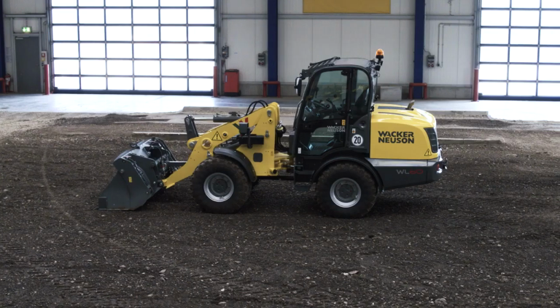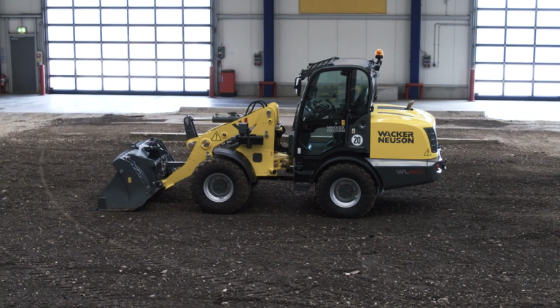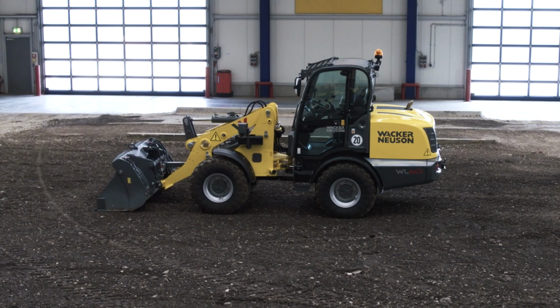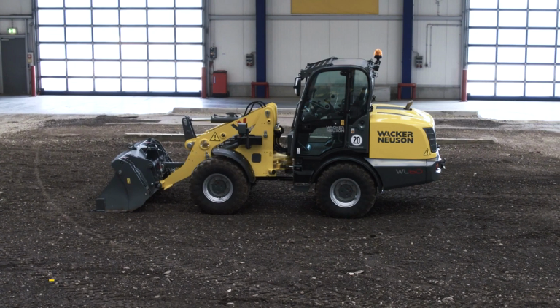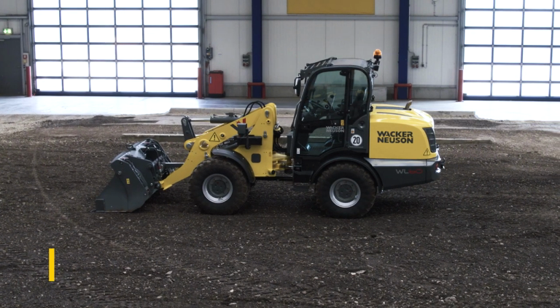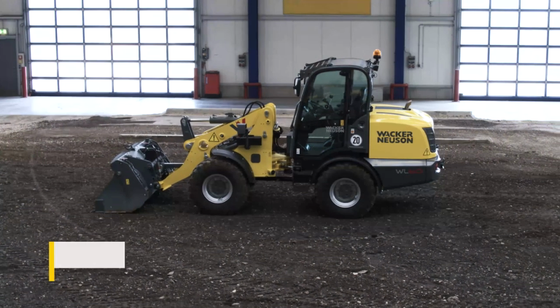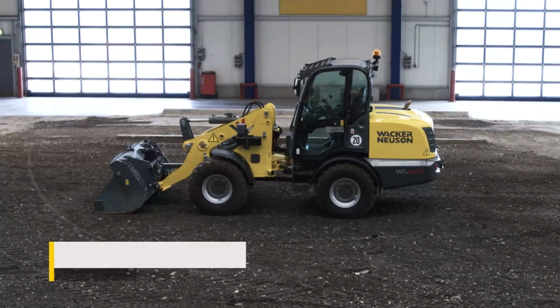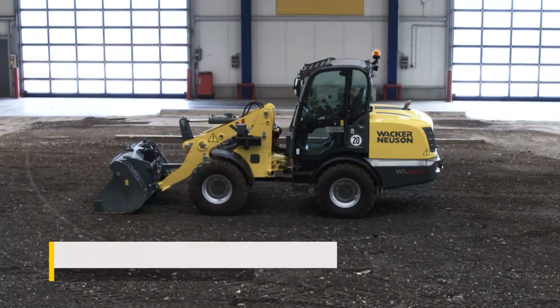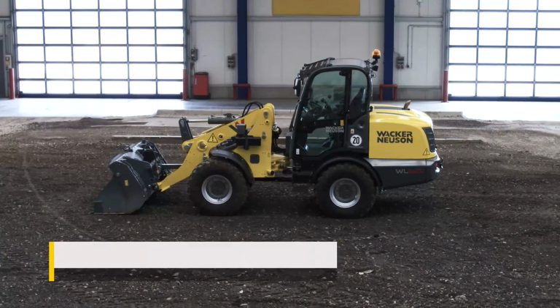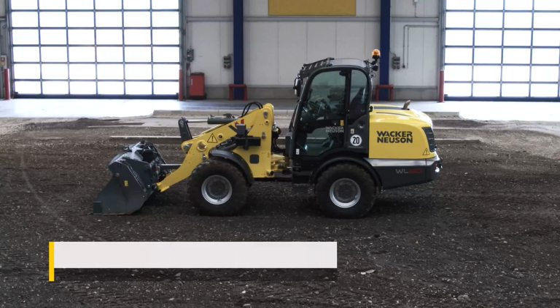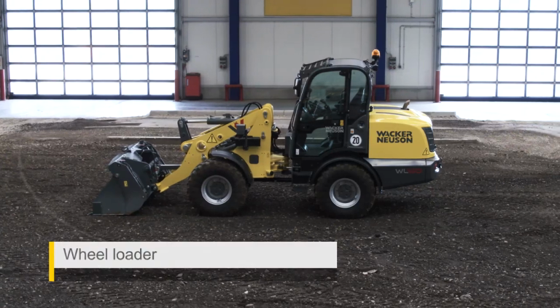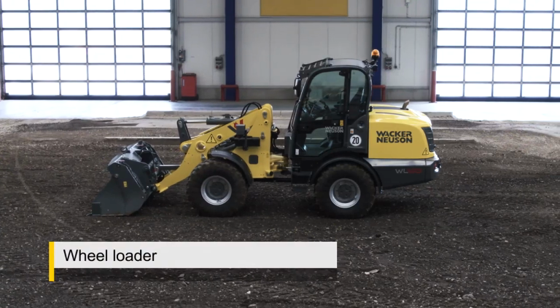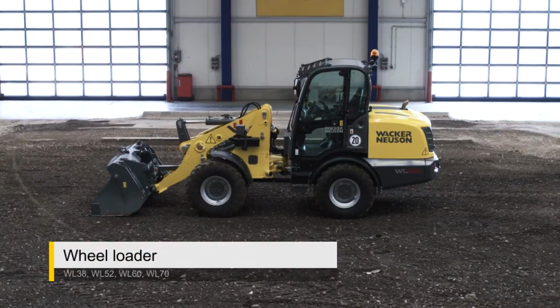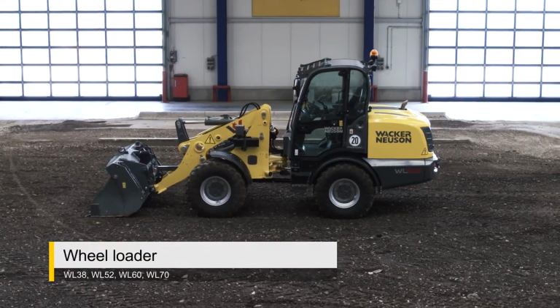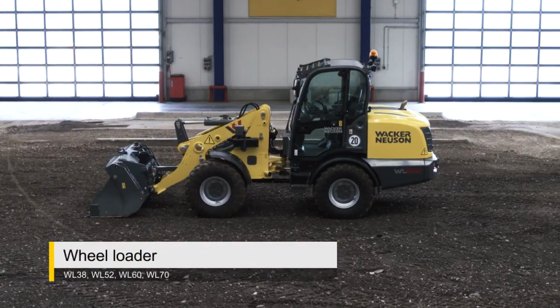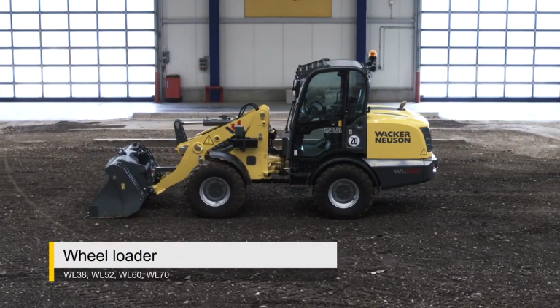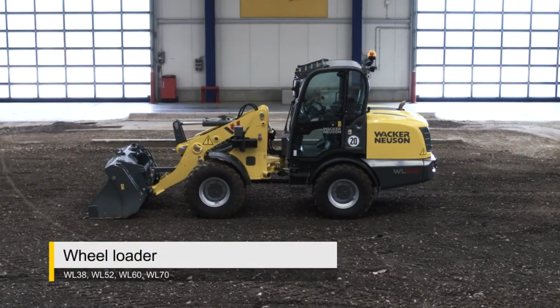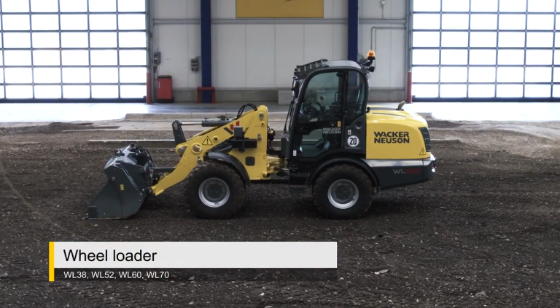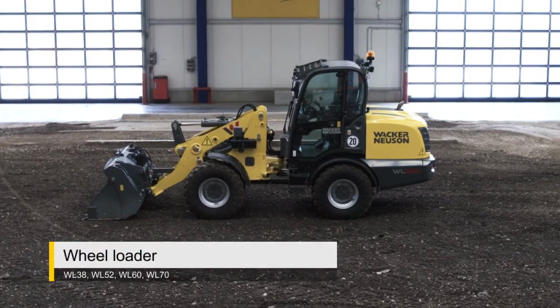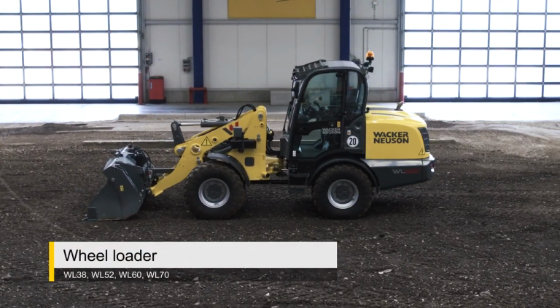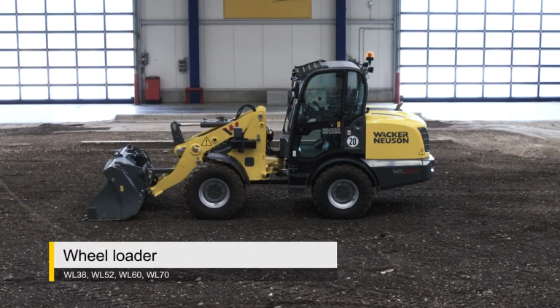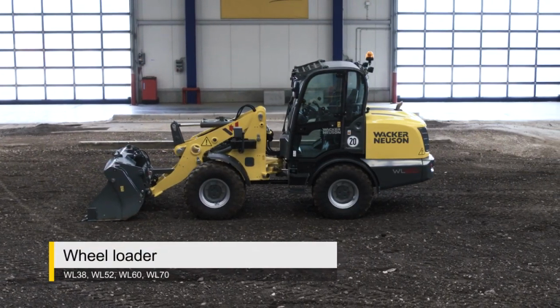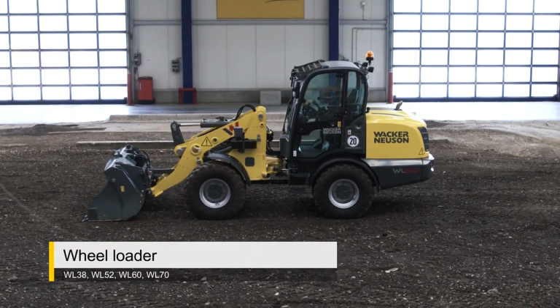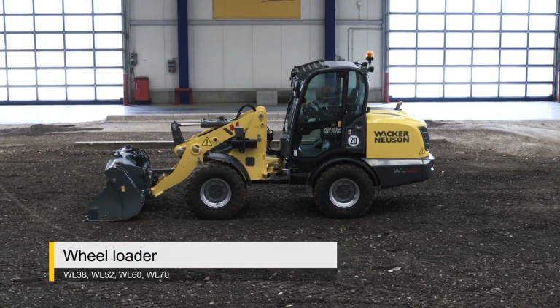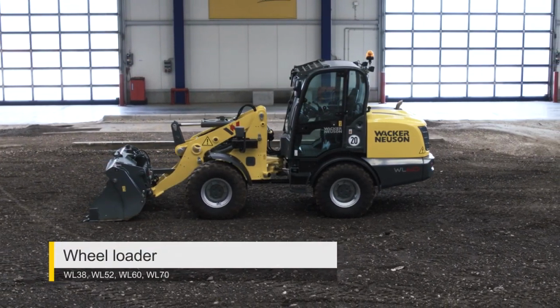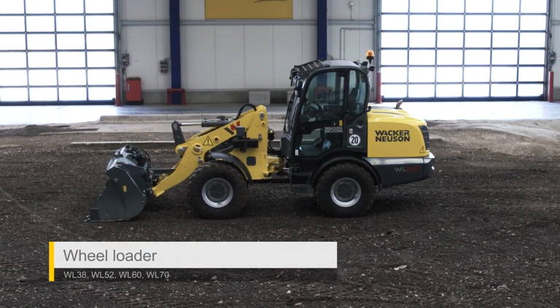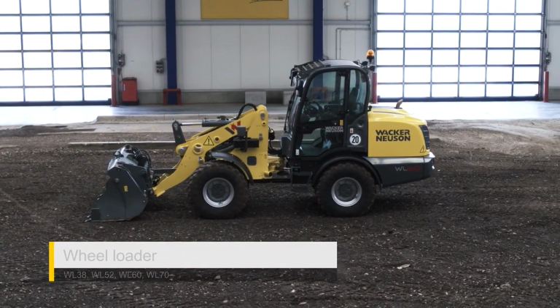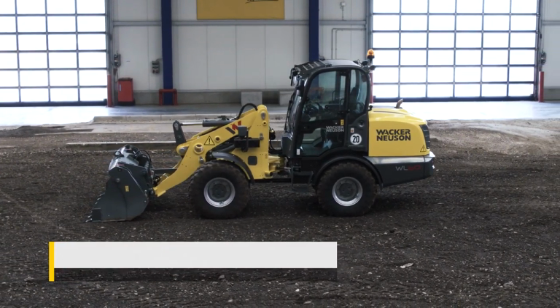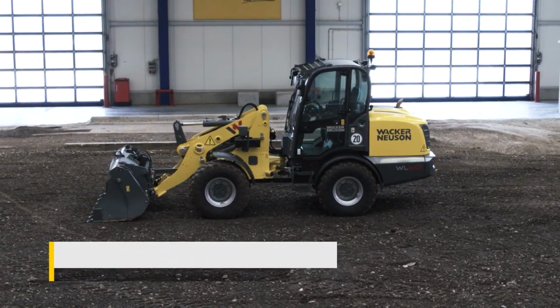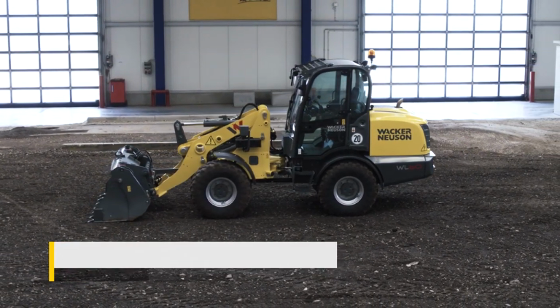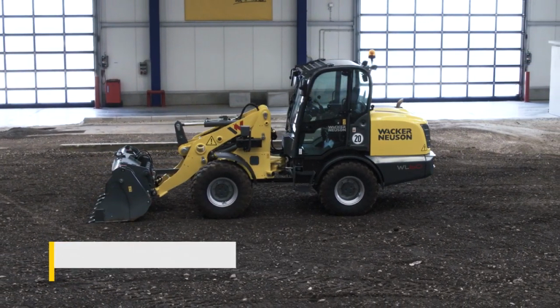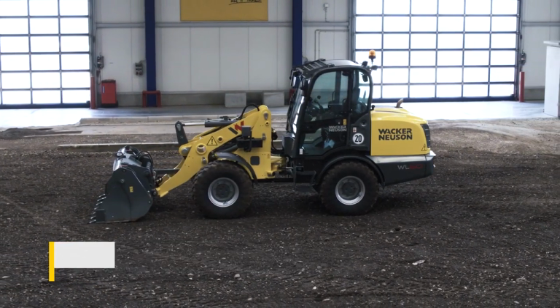Welcome to Wacker Neuson product training. In this video we will show you how to properly operate our equipment.